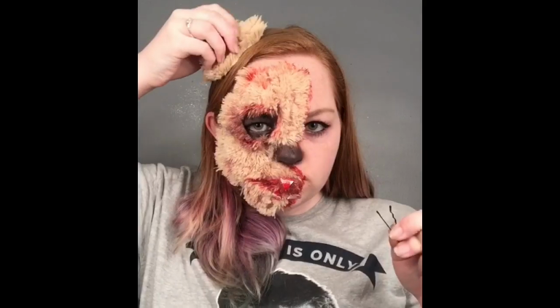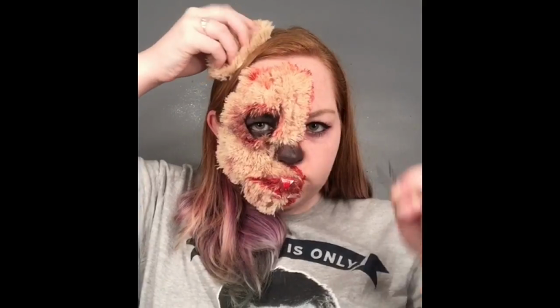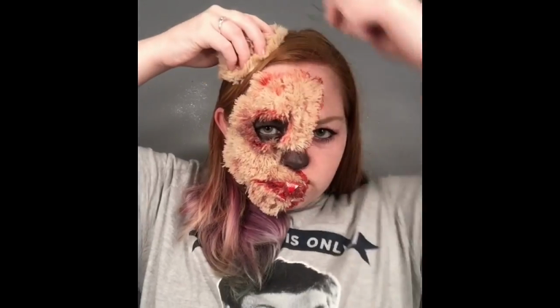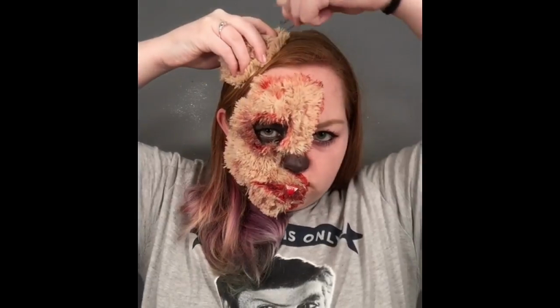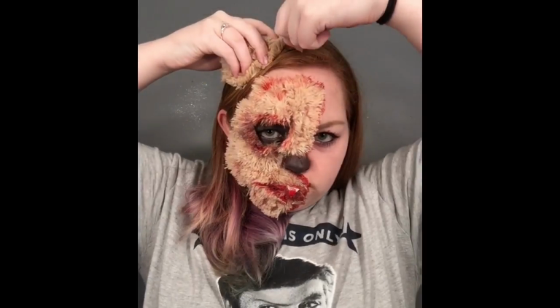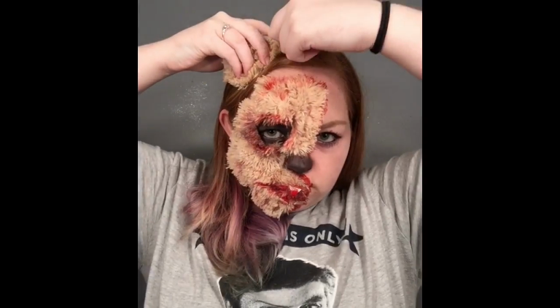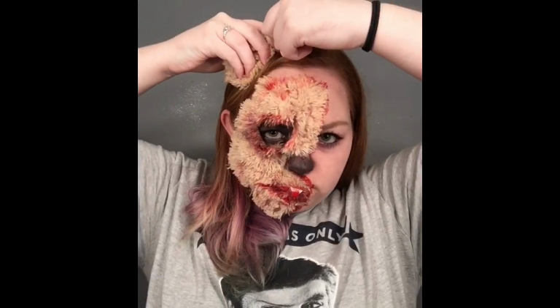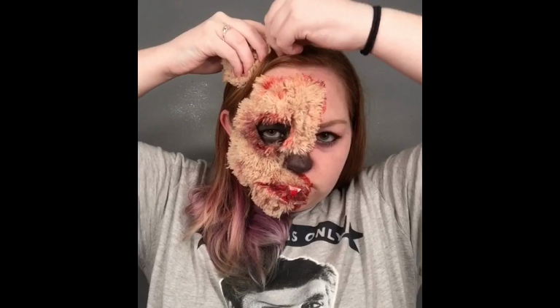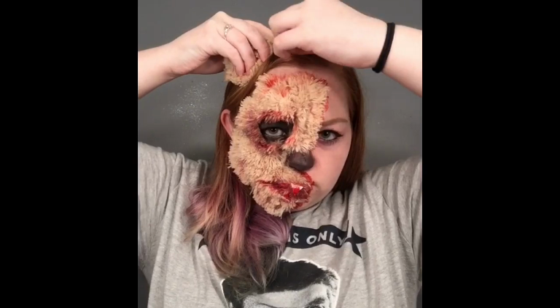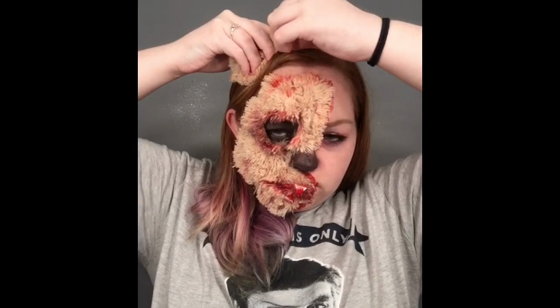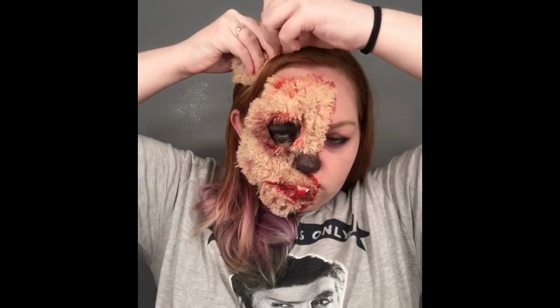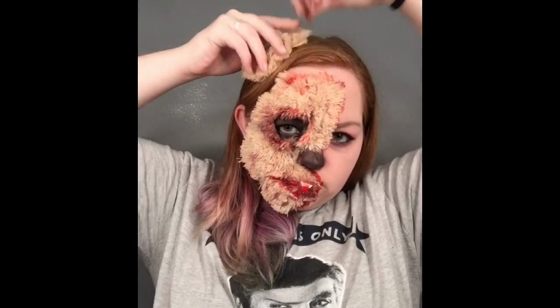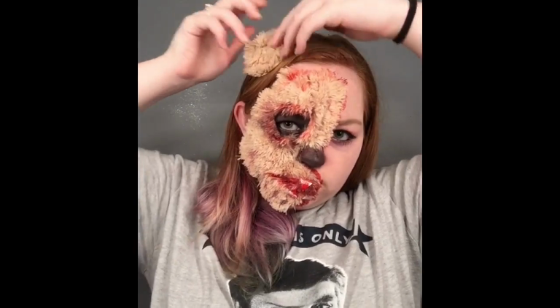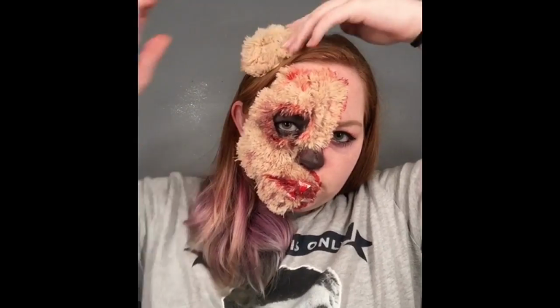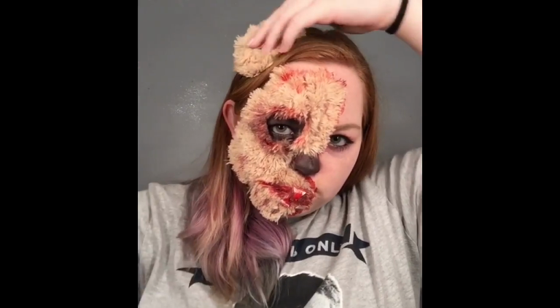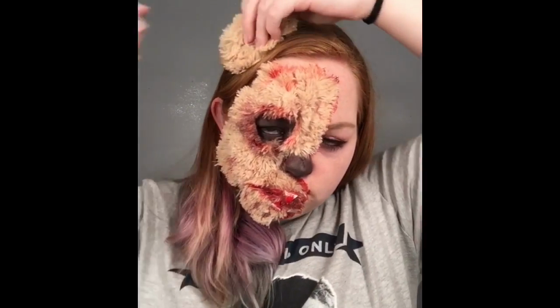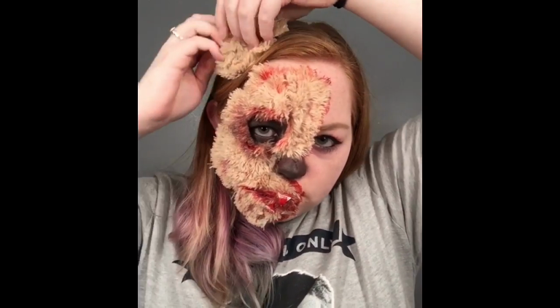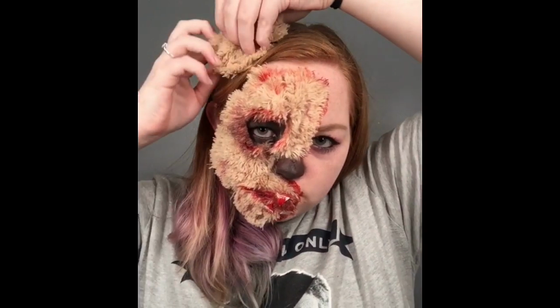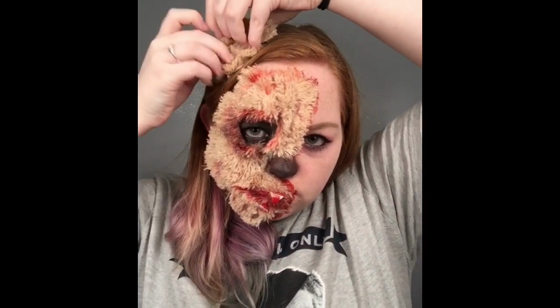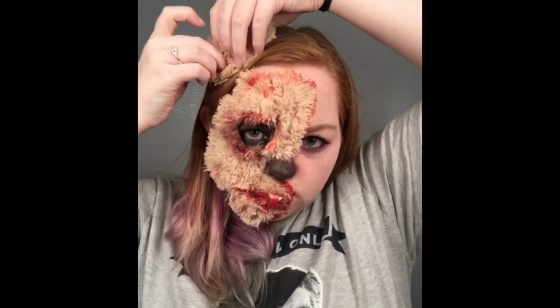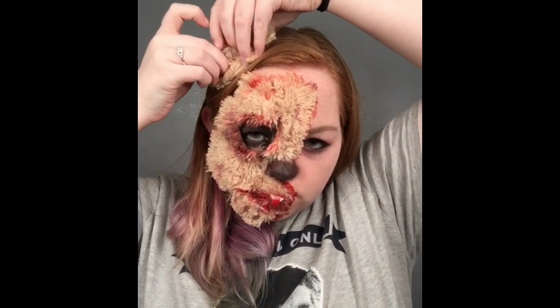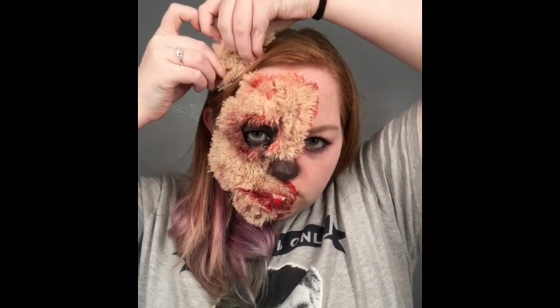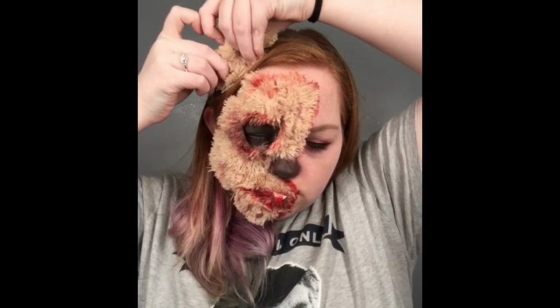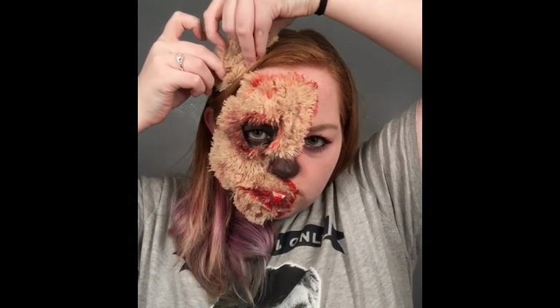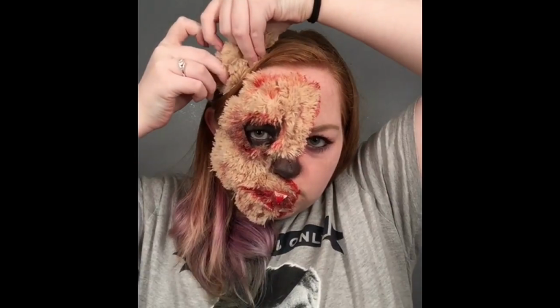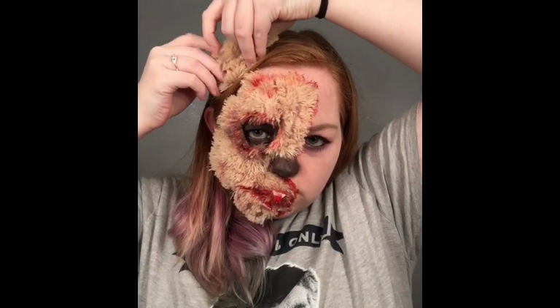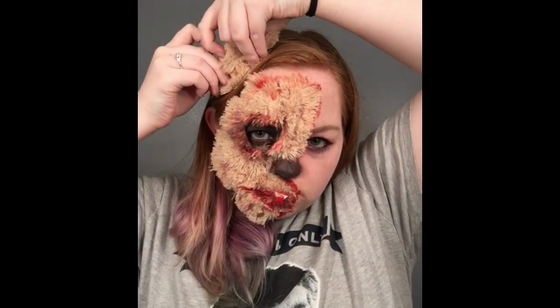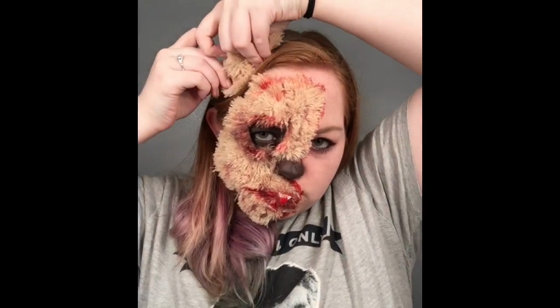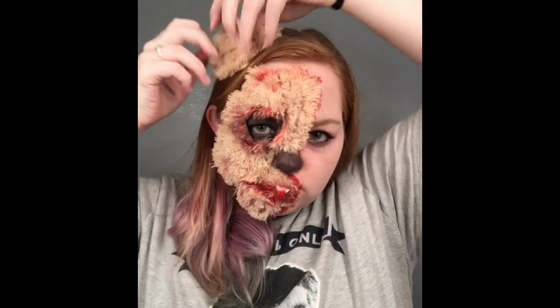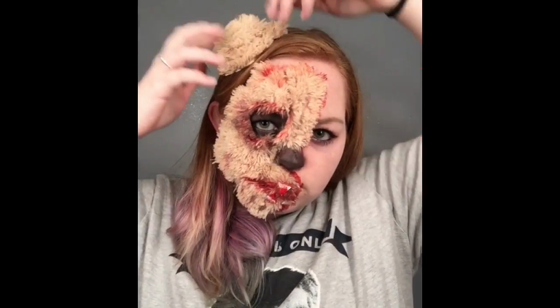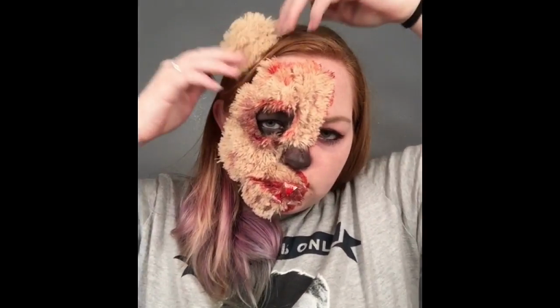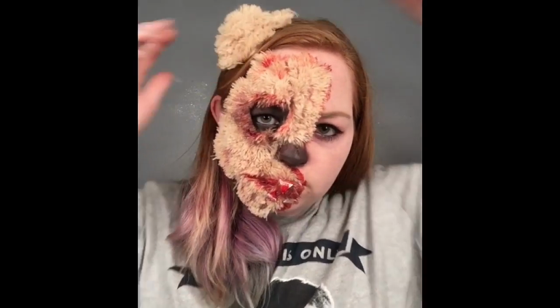I also cut off the ear piece of the bear and I'm just going to put that into my hair with bobby pins.